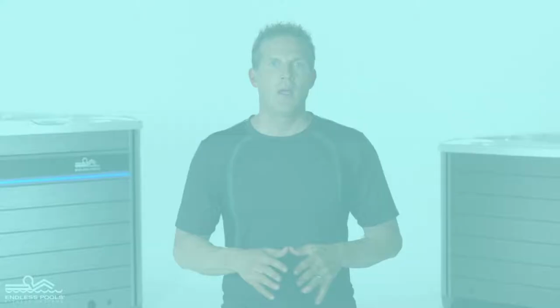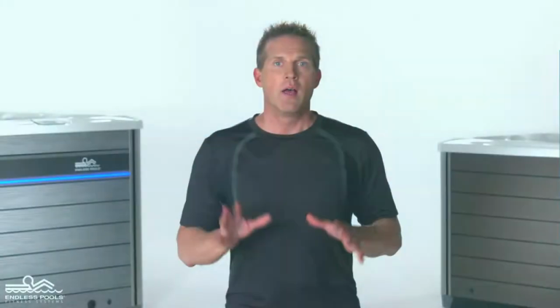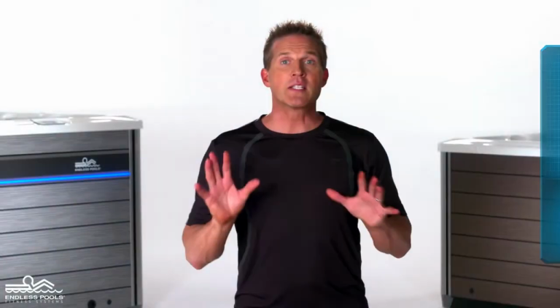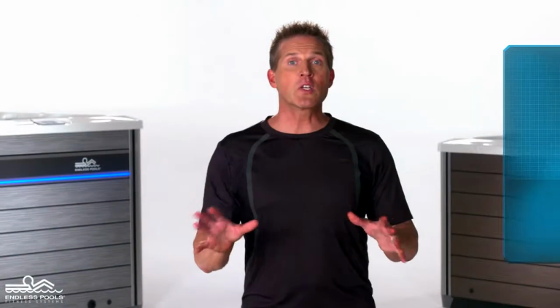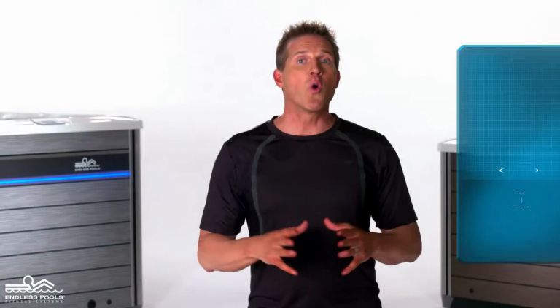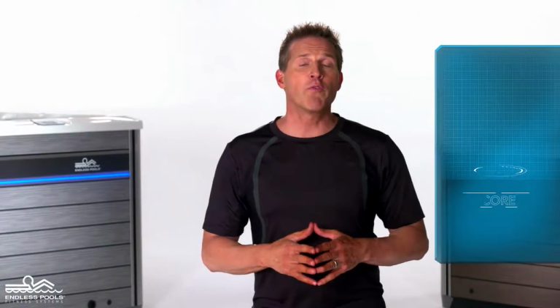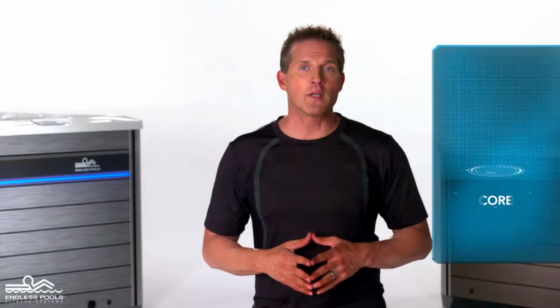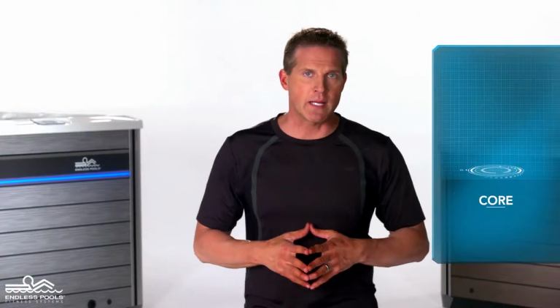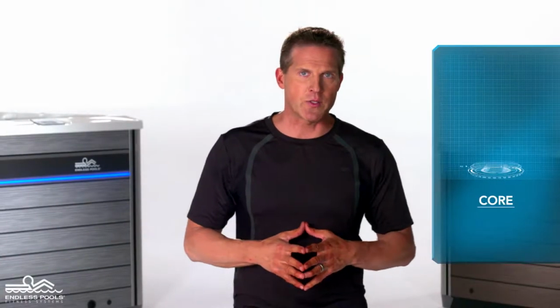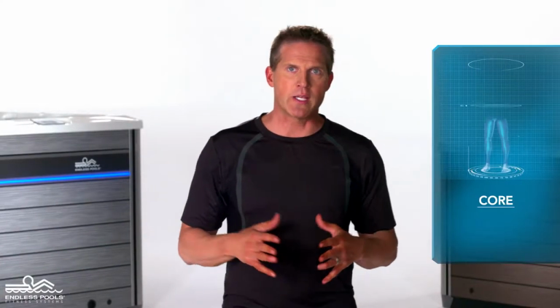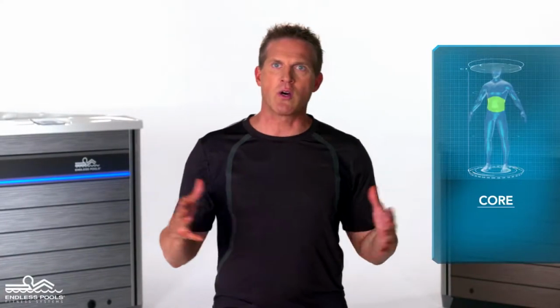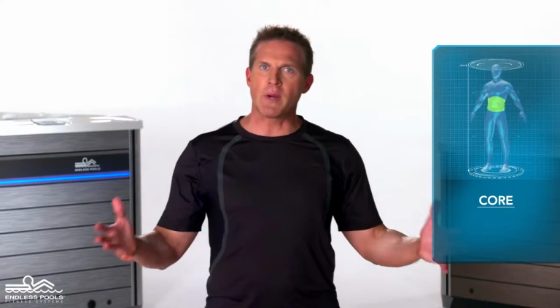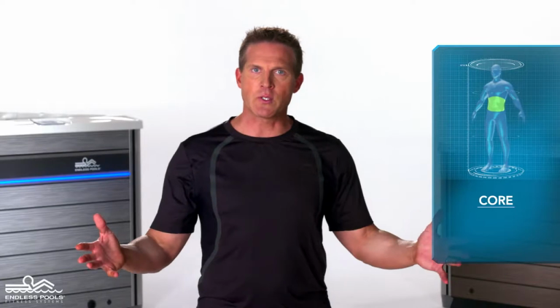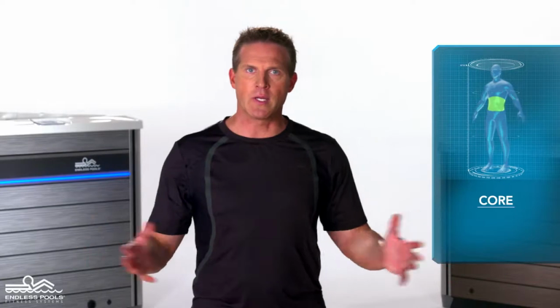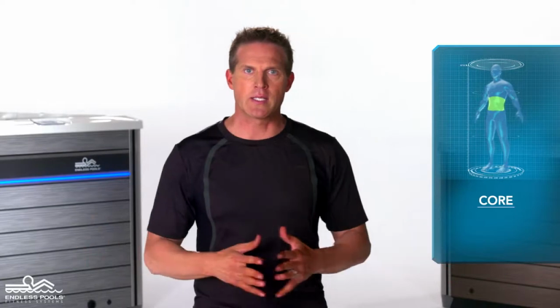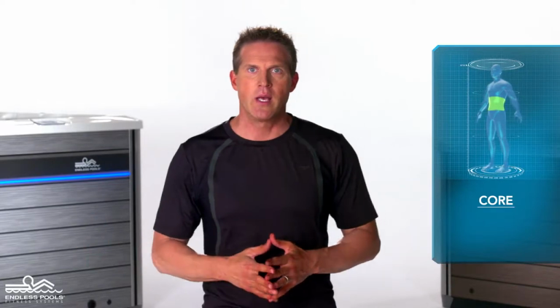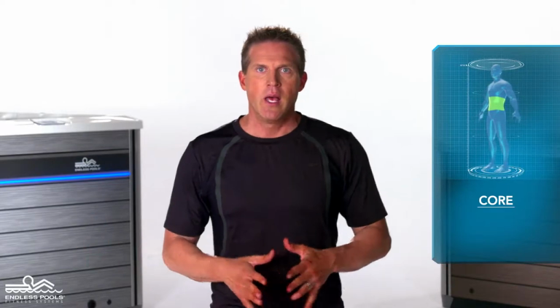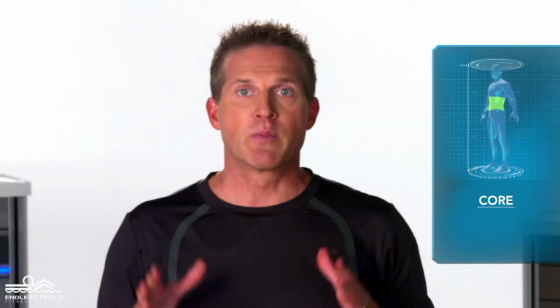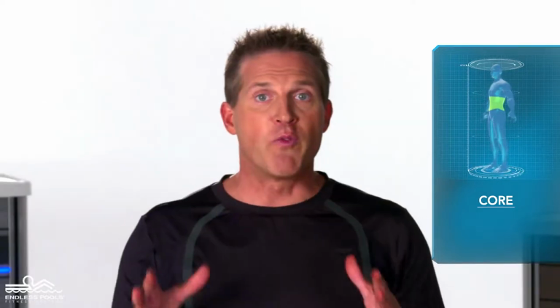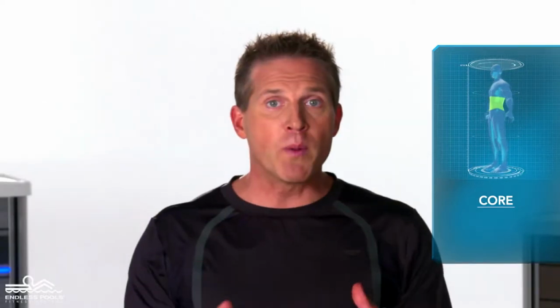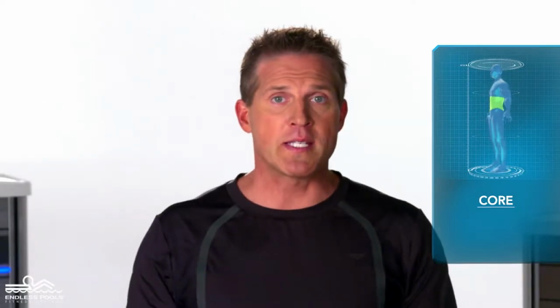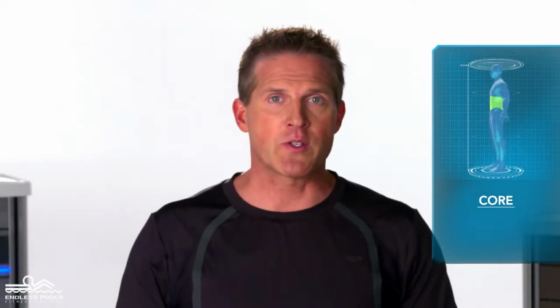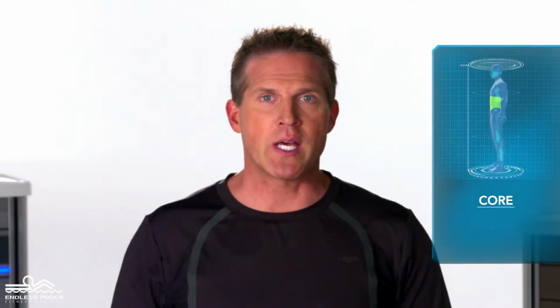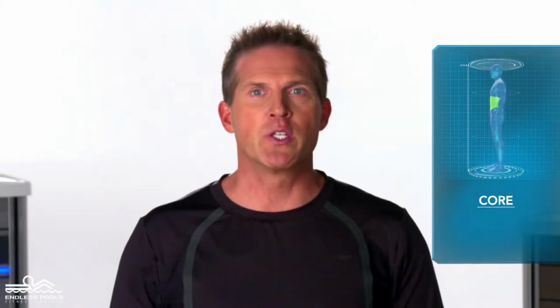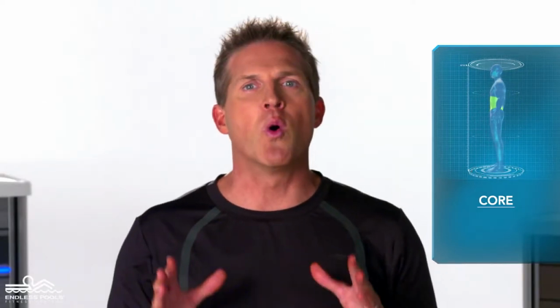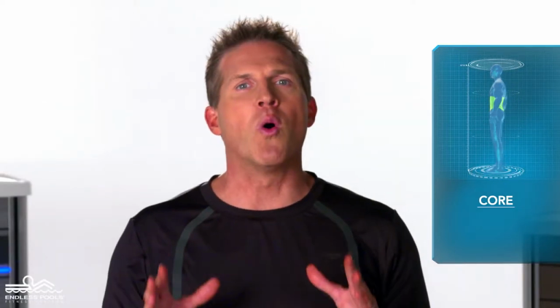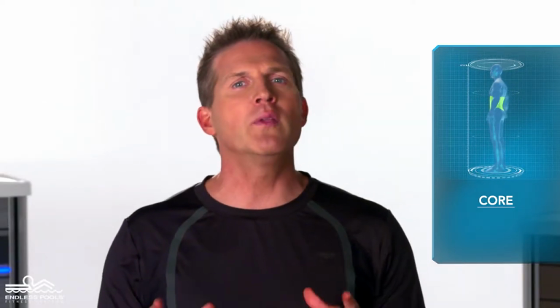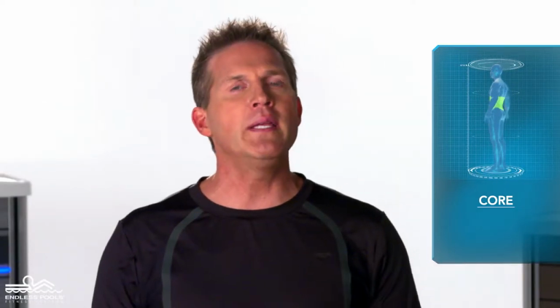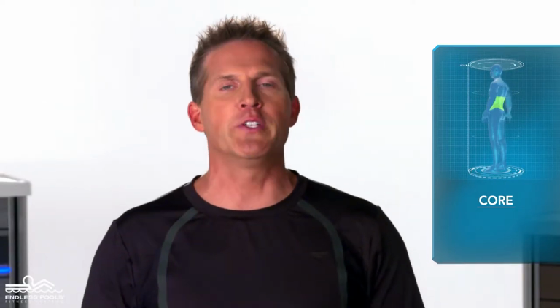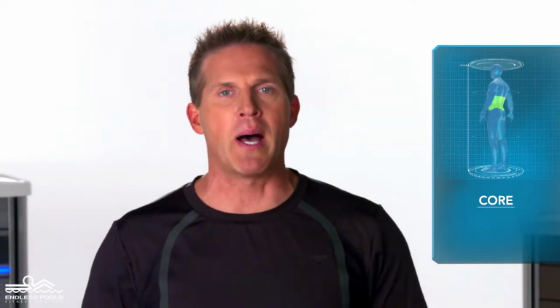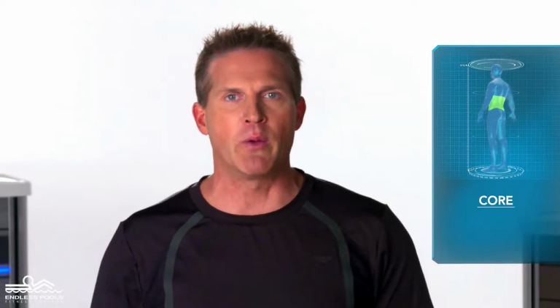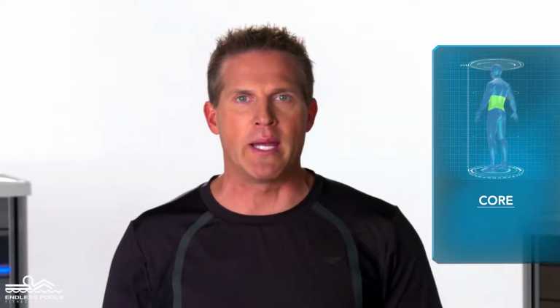This is a core focused exercise called bicycle kicks. To perform this exercise you will only need your body weight.